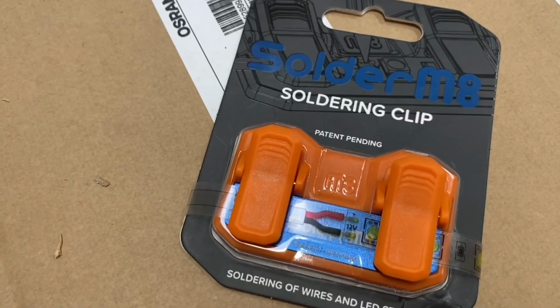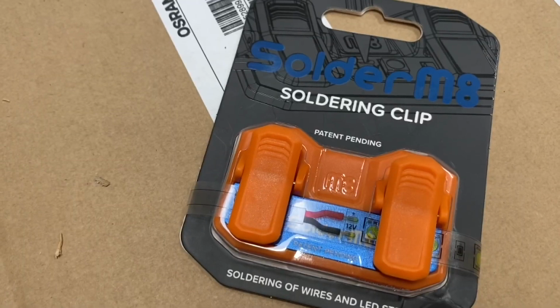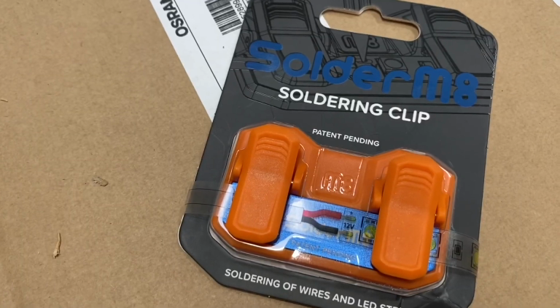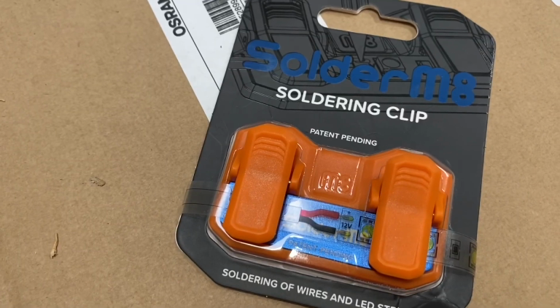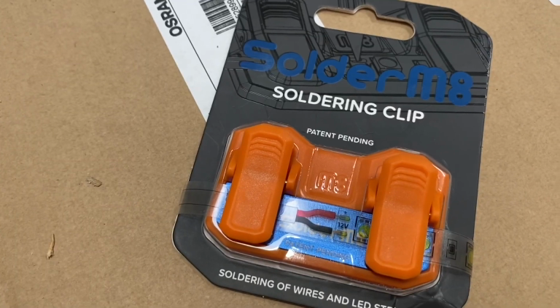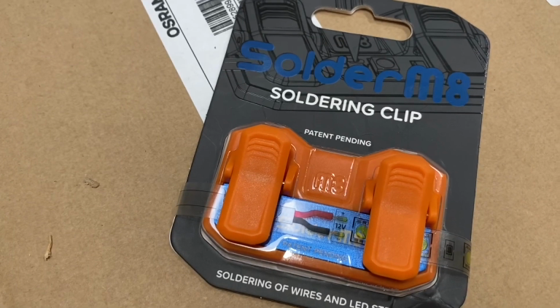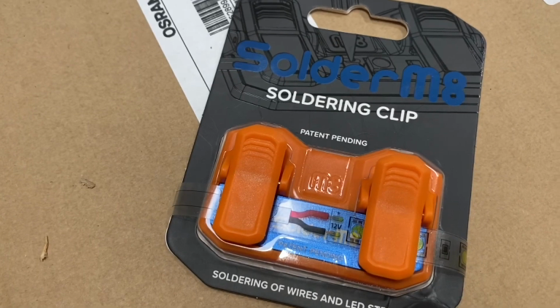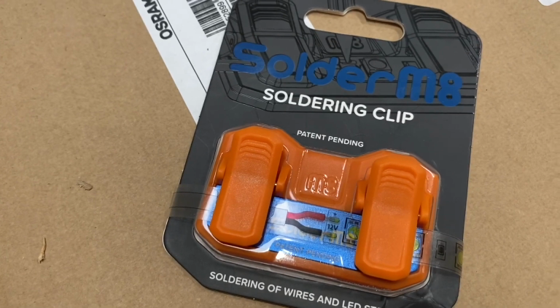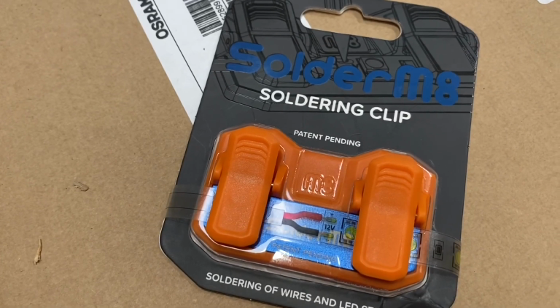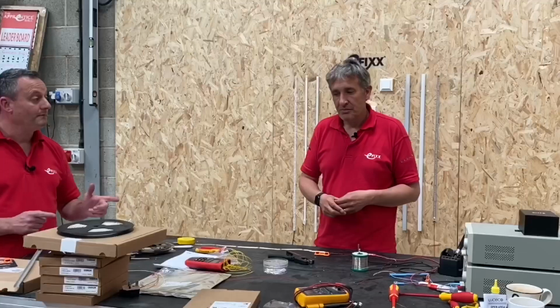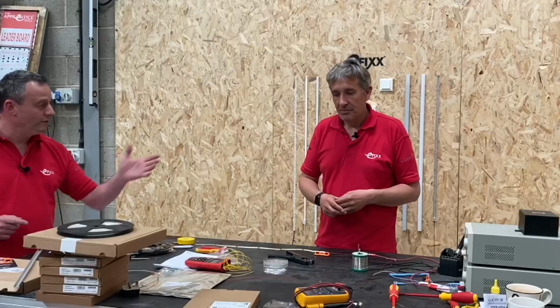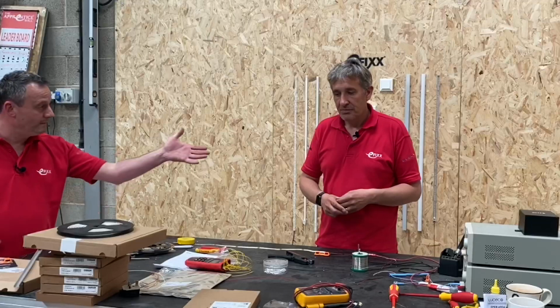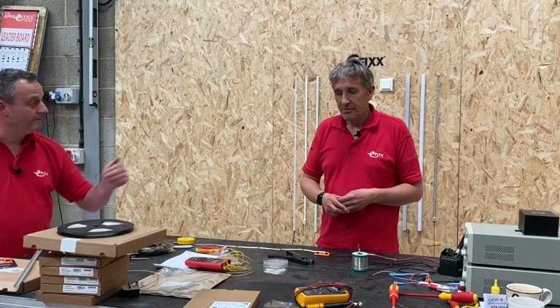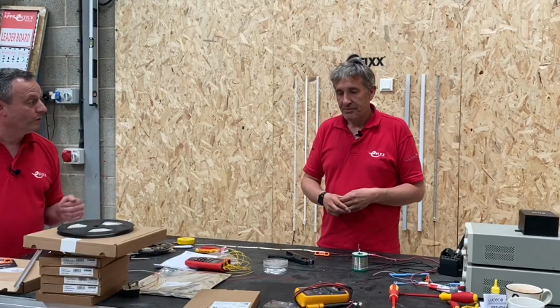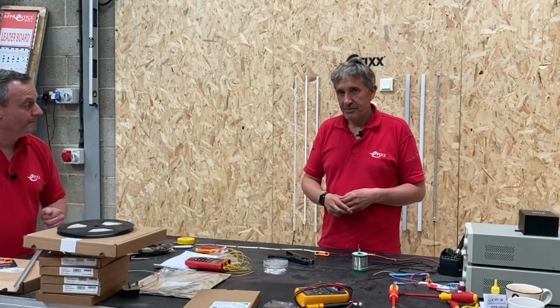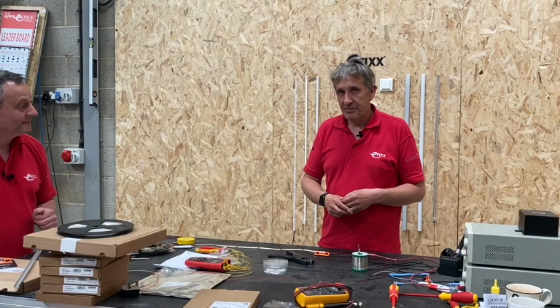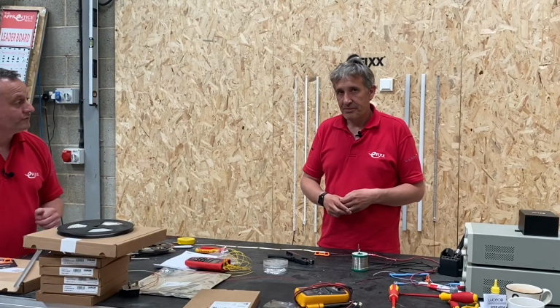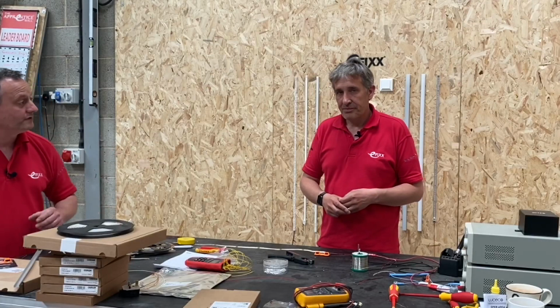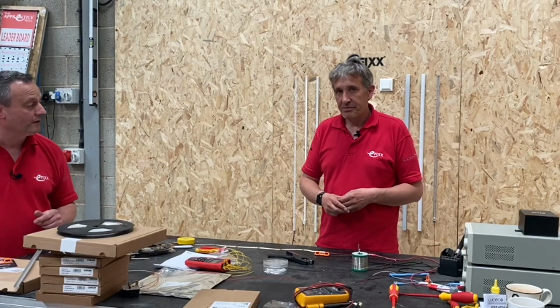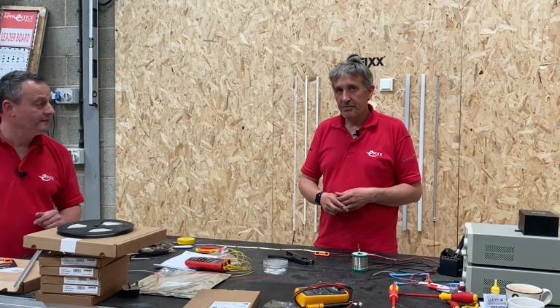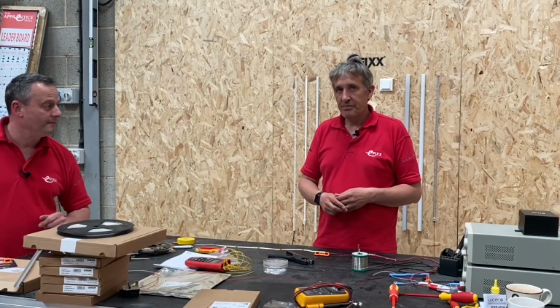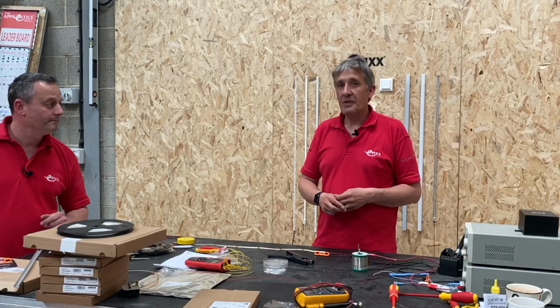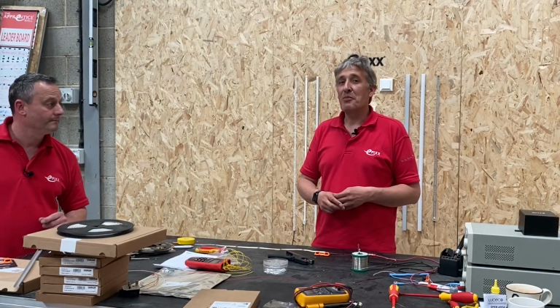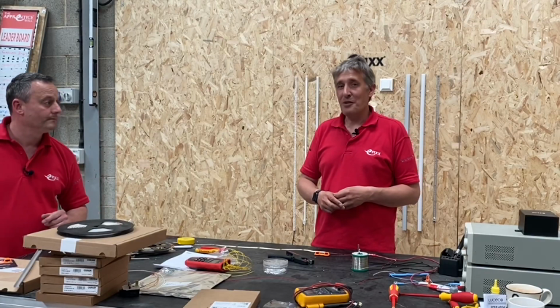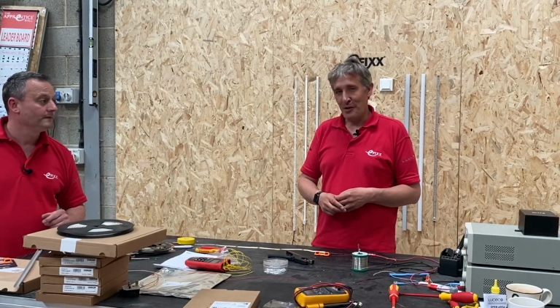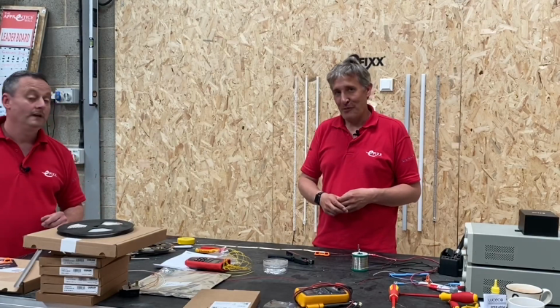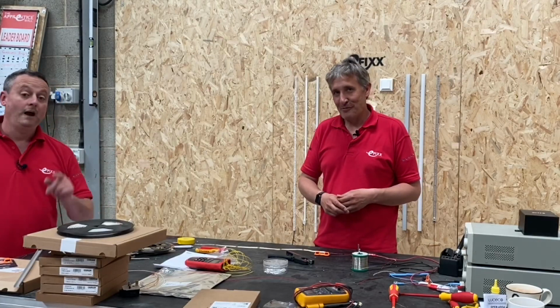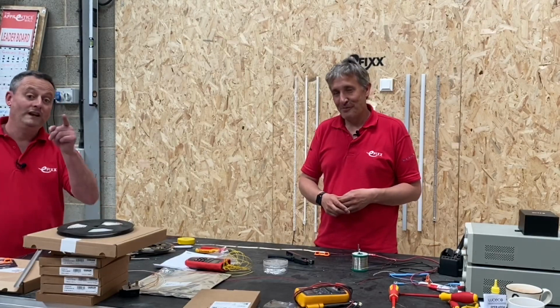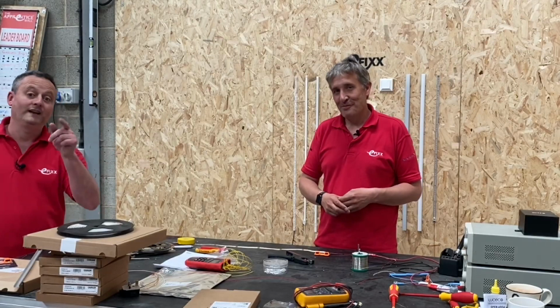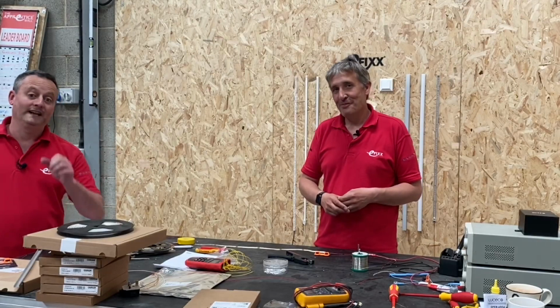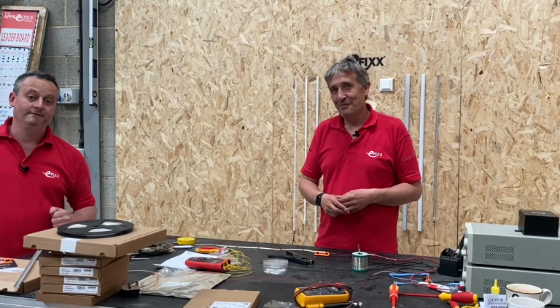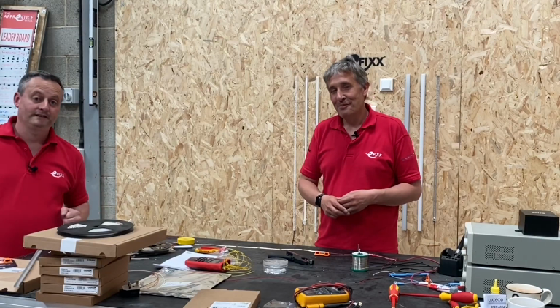So the Solder Mate soldering clip — do we believe it makes an electrician's life easier, Gordon? Absolutely. And we like that at eFix.